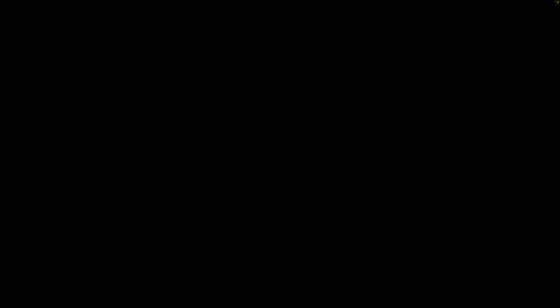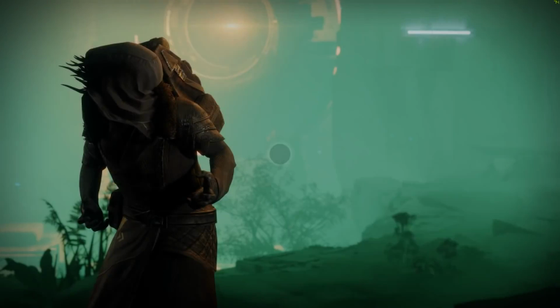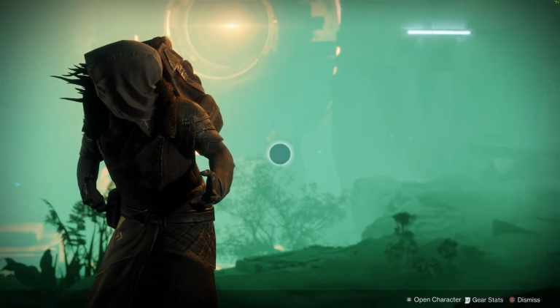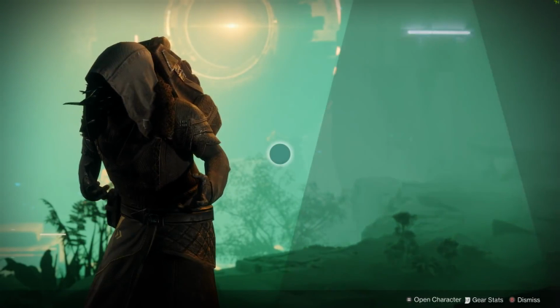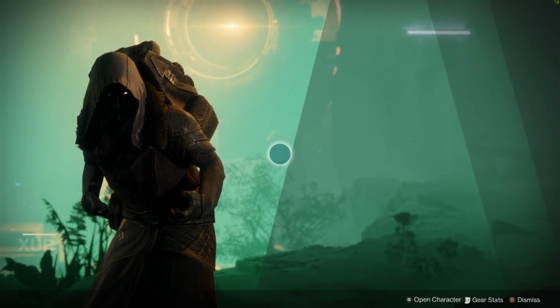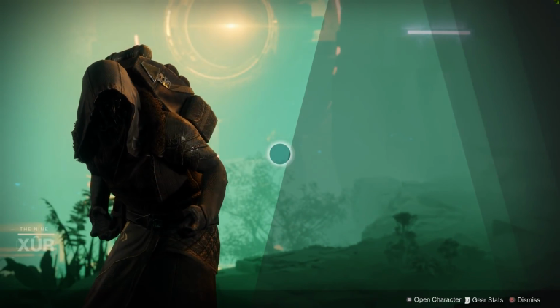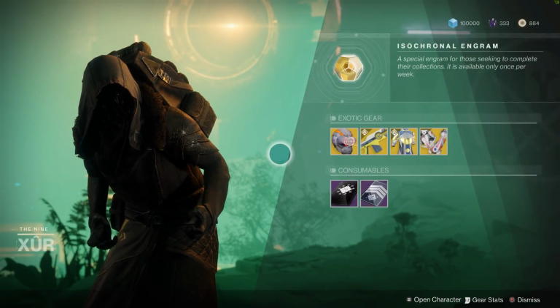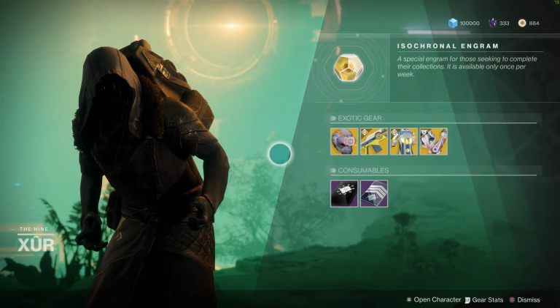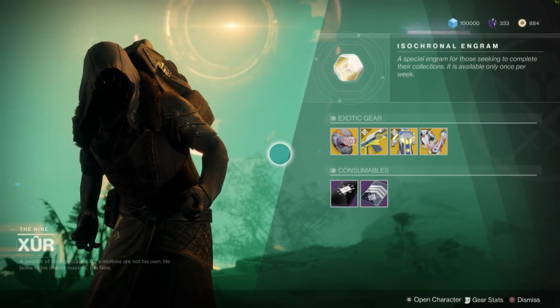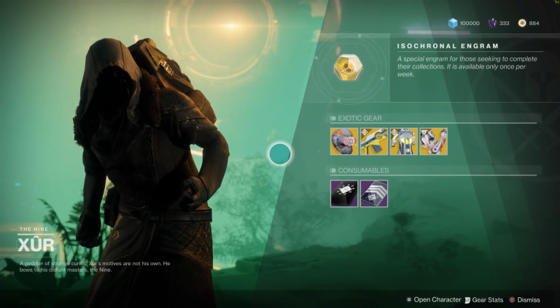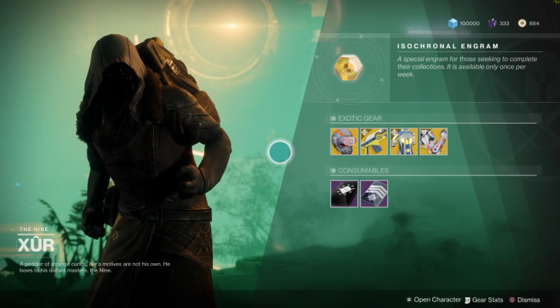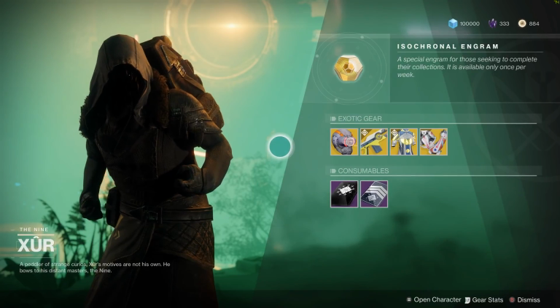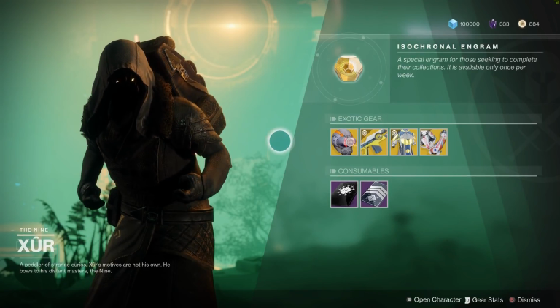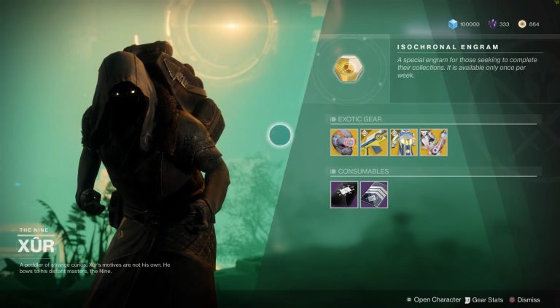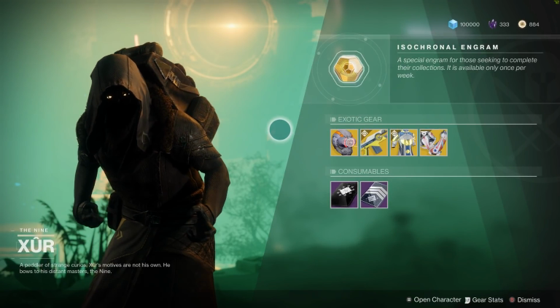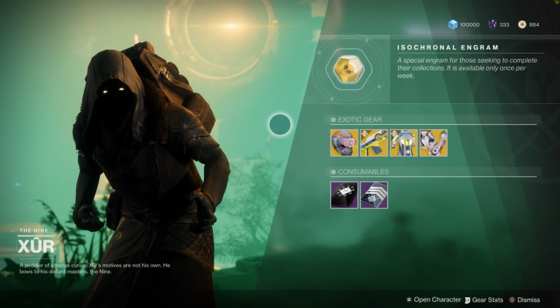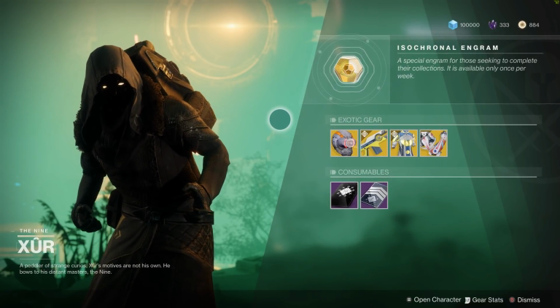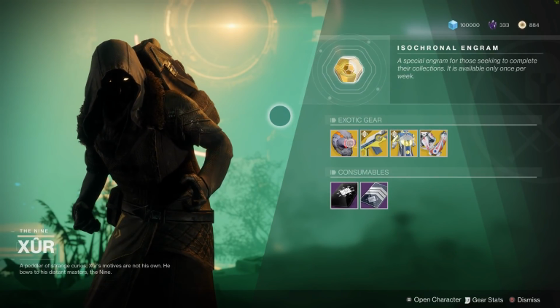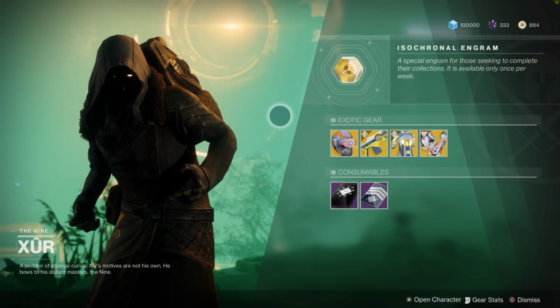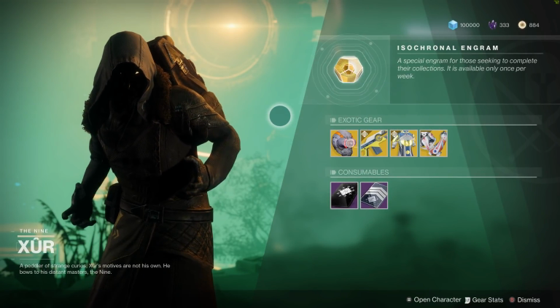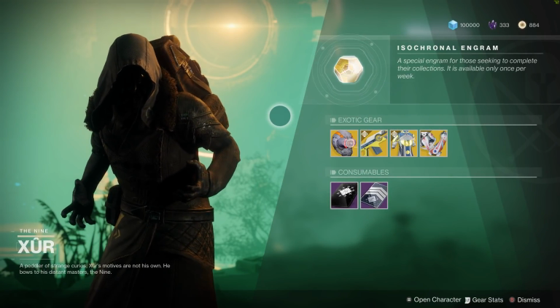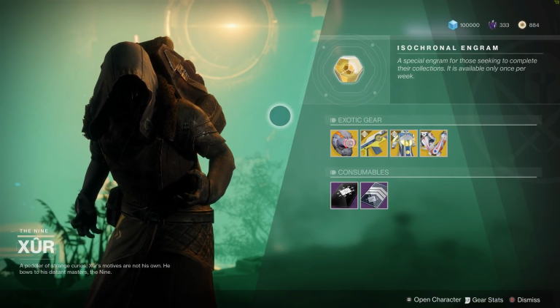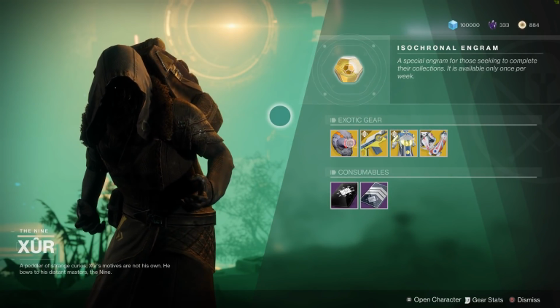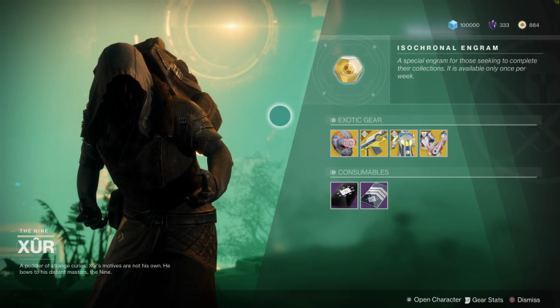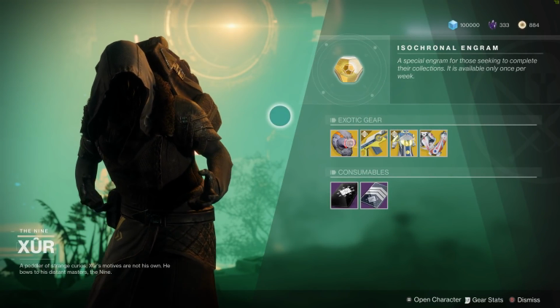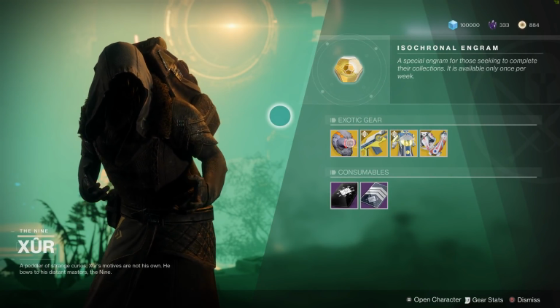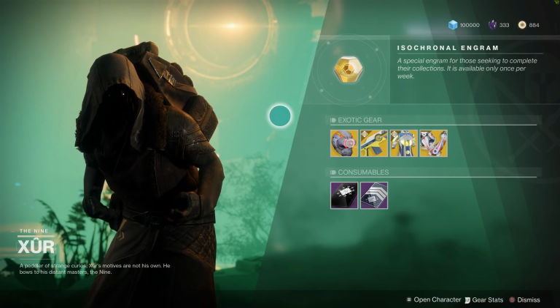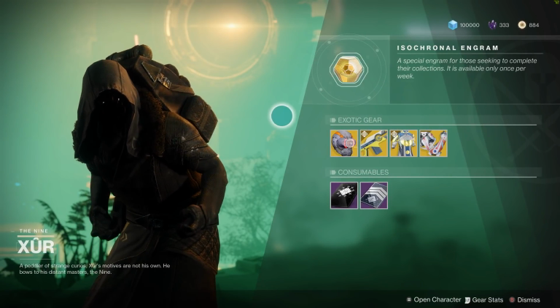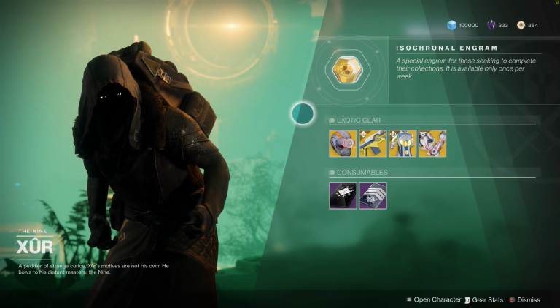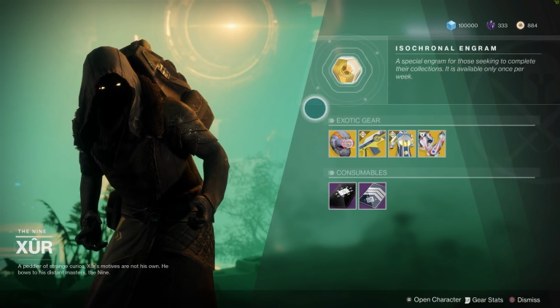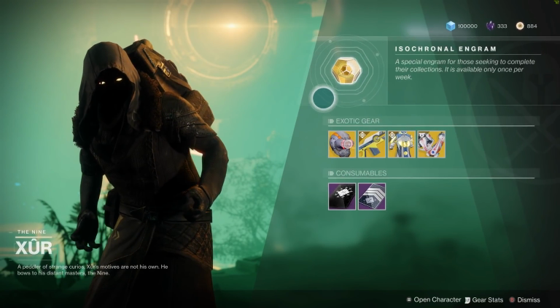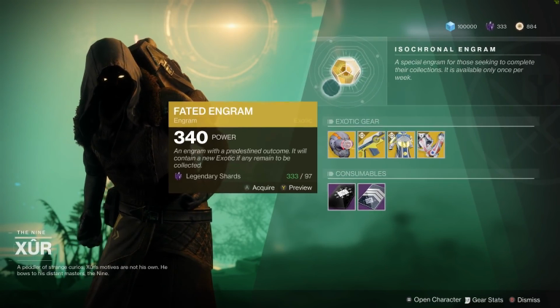This week the Flashpoint planet is Nessus, so you're going to want to hop there, head to the Watcher's Grave, and come on over to your boy there and see what he's got.